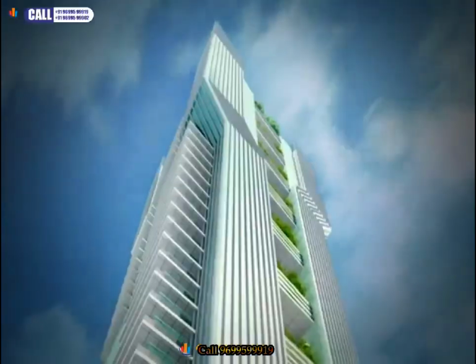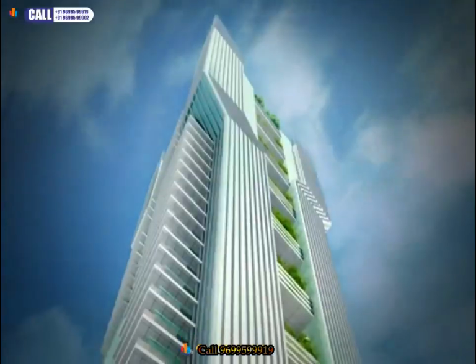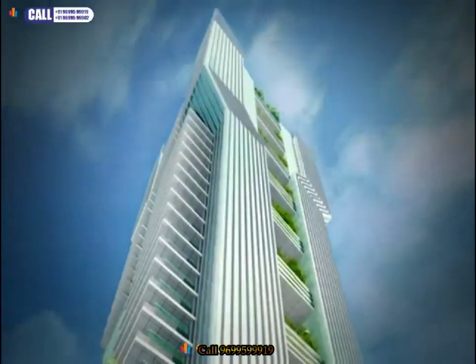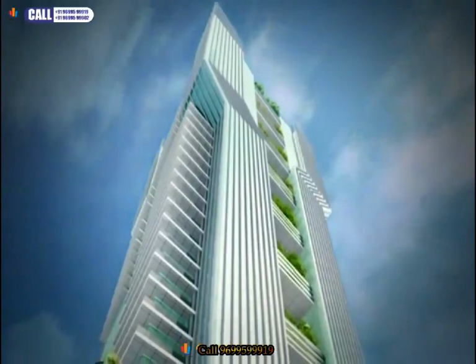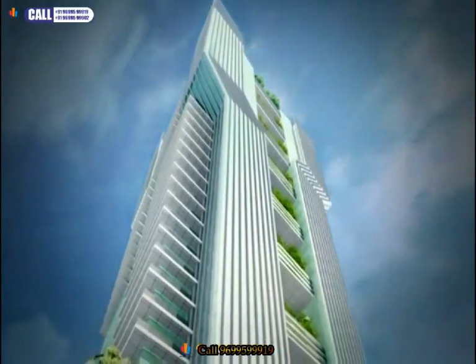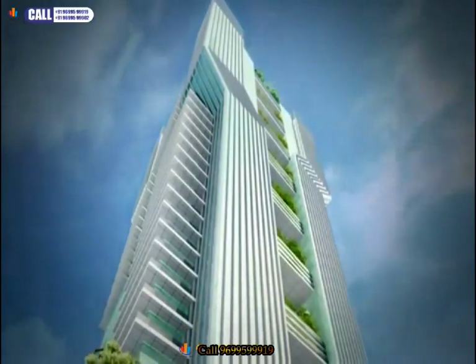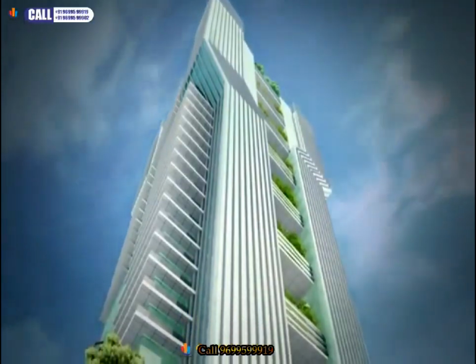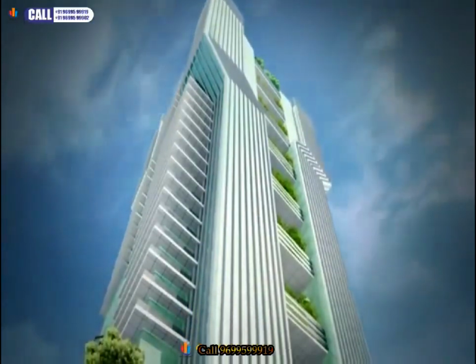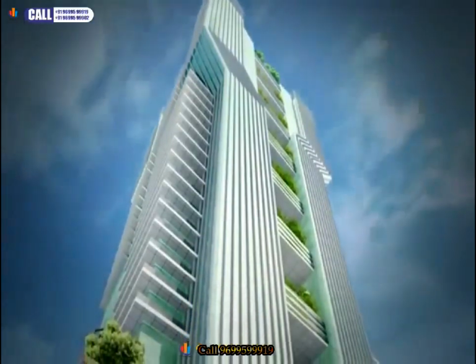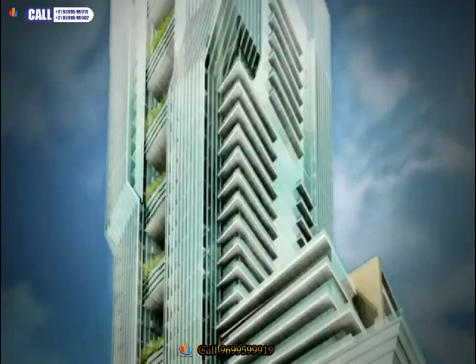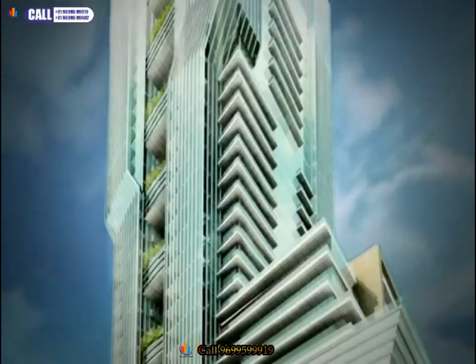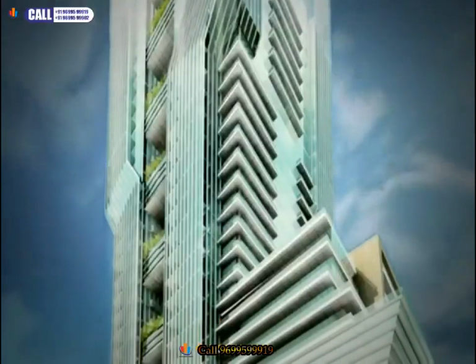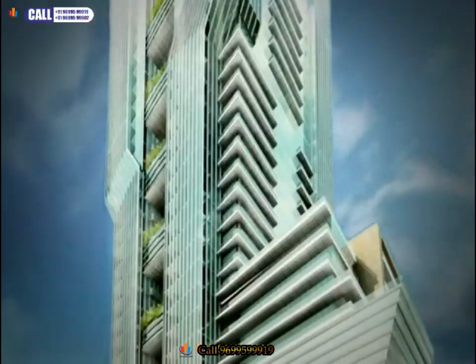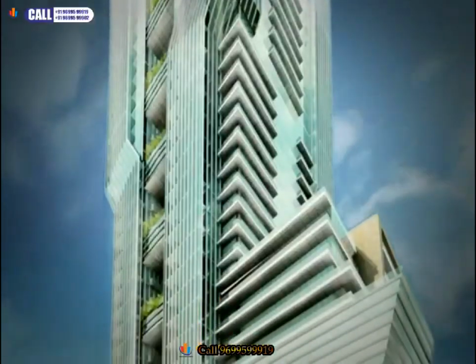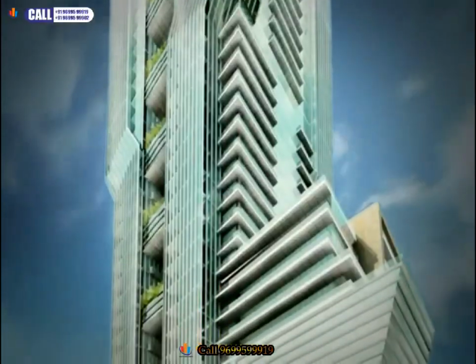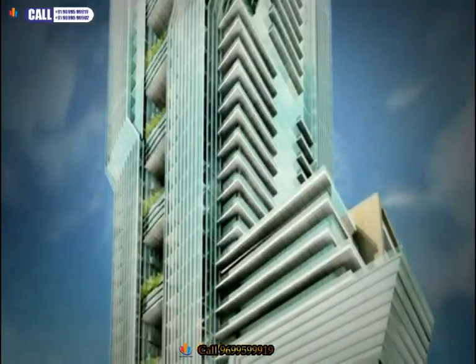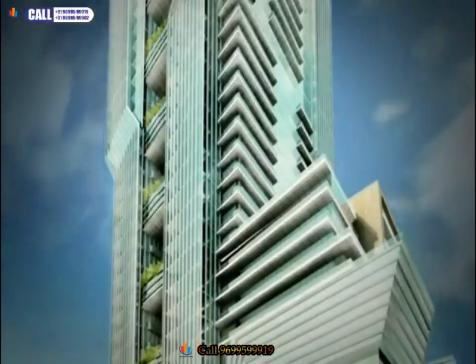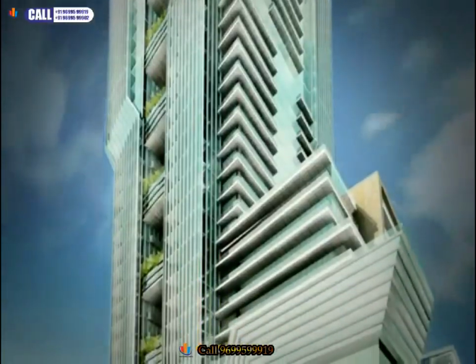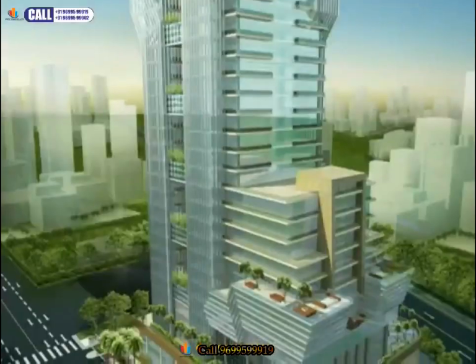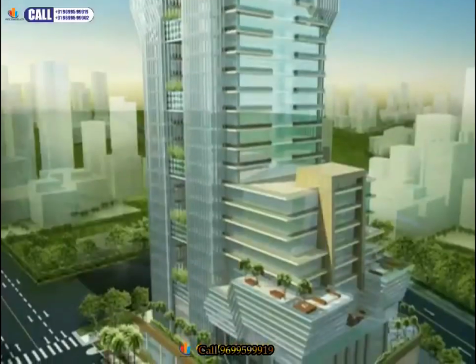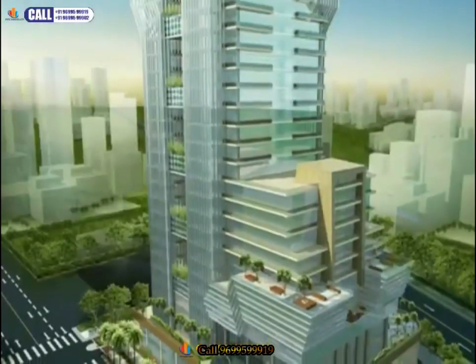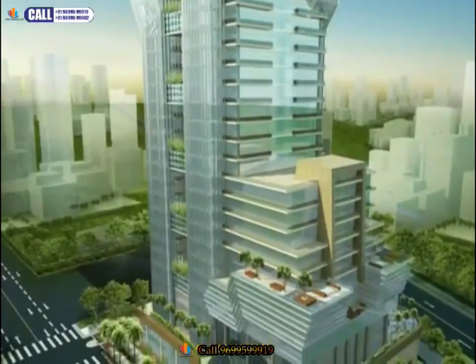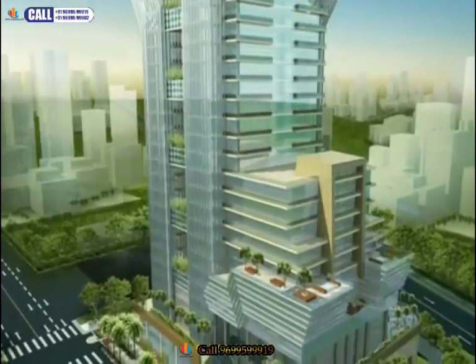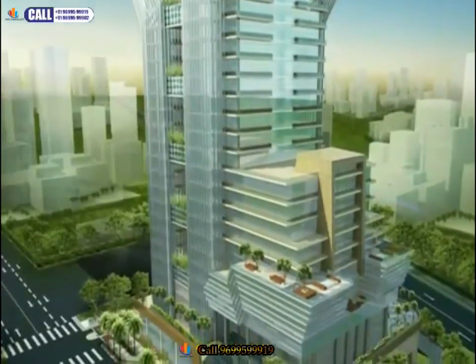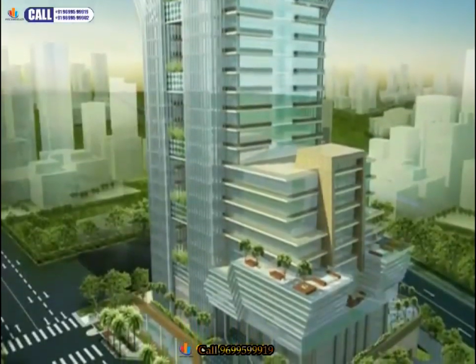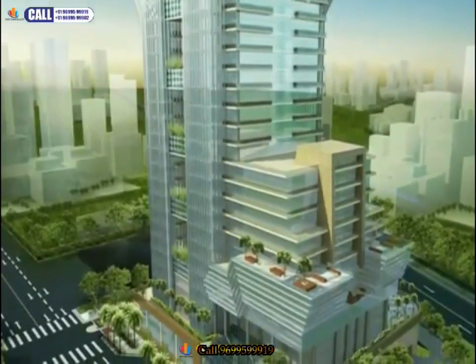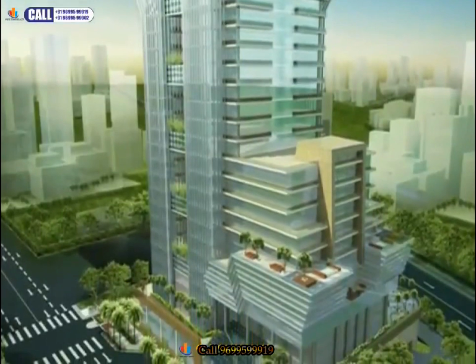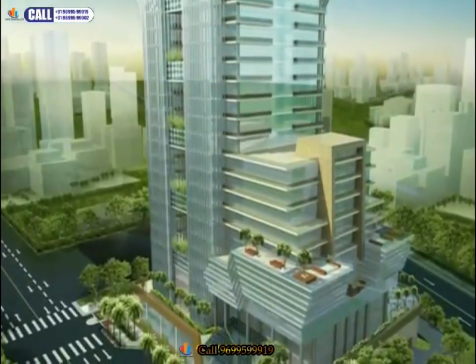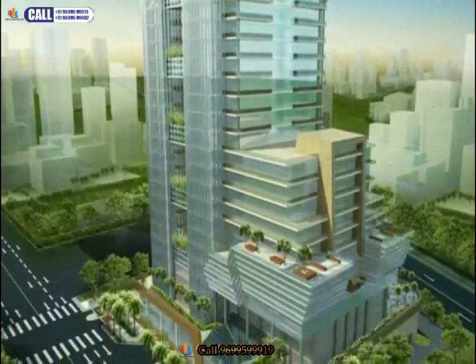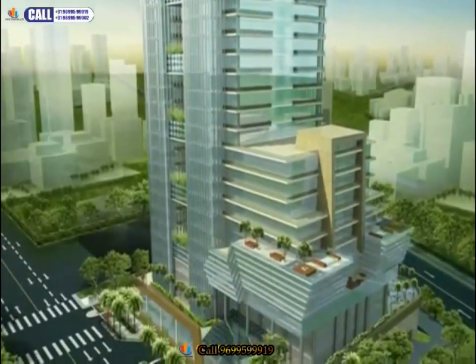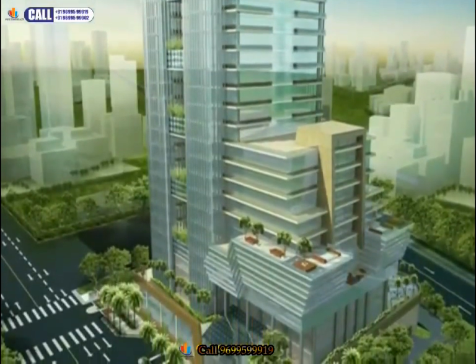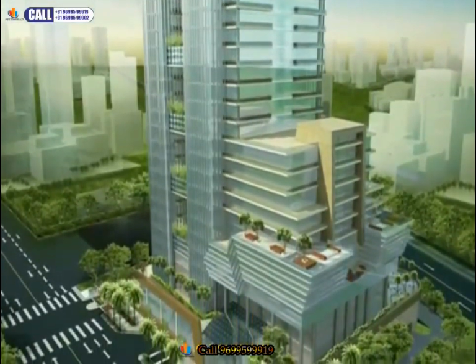Marathon Future X is more than an office building. It's an inspiration — a landmark that Mumbai will be proud of.